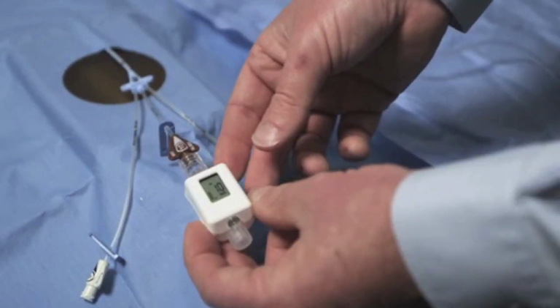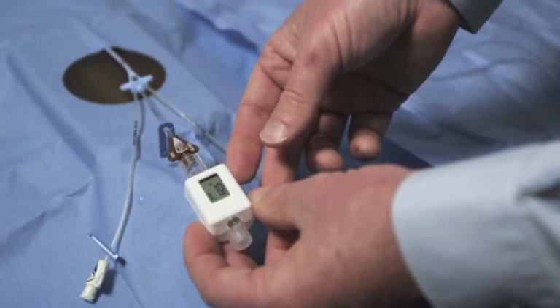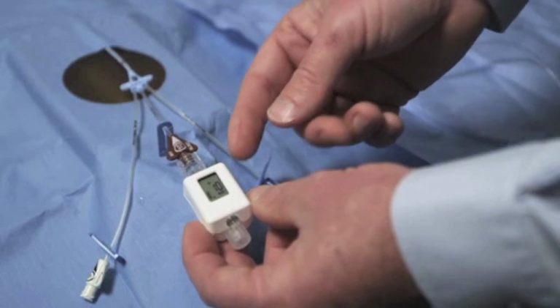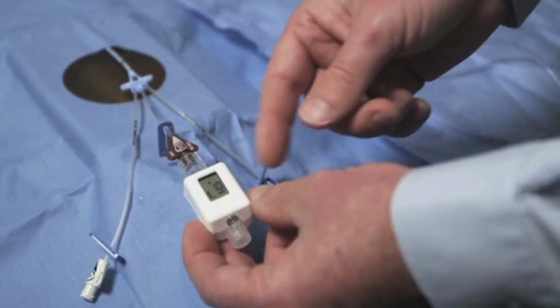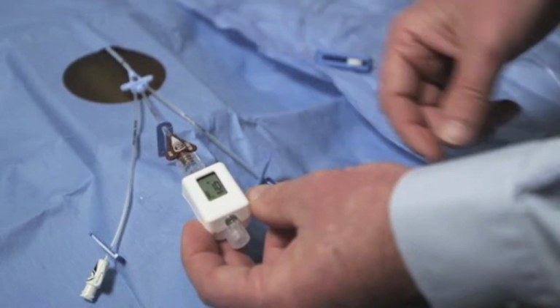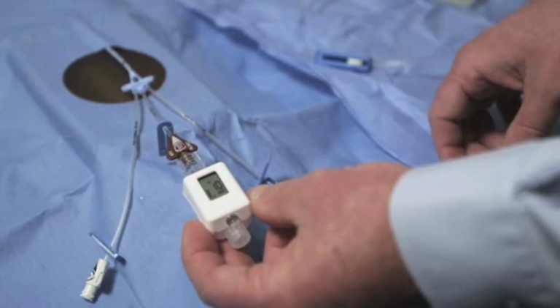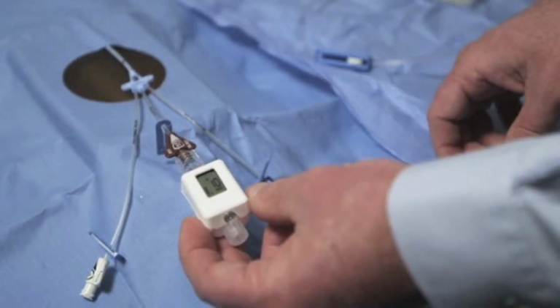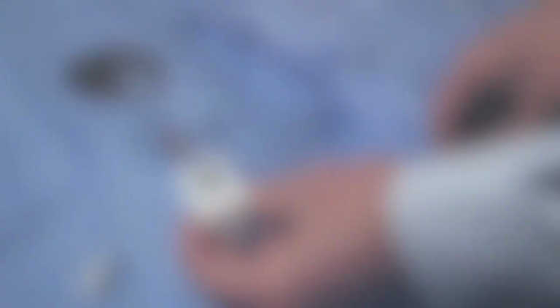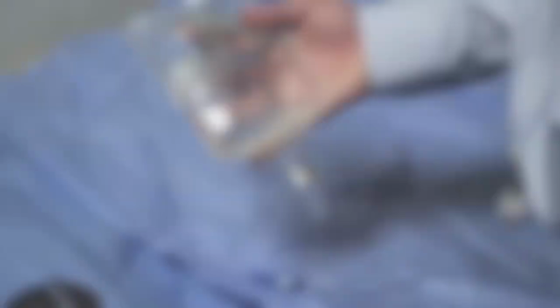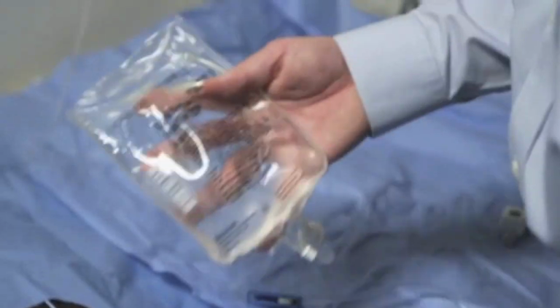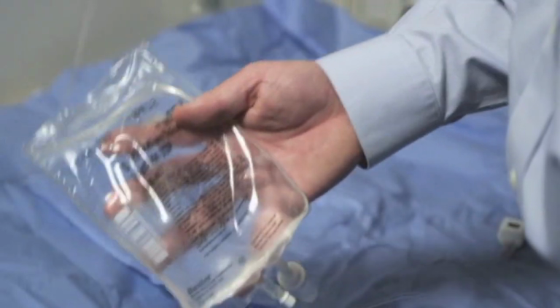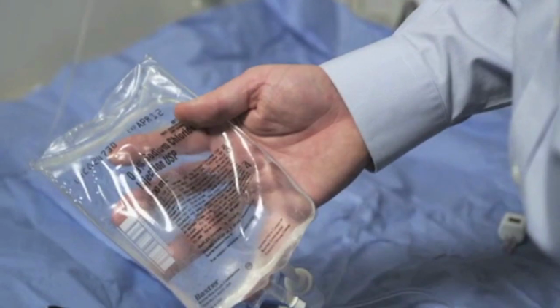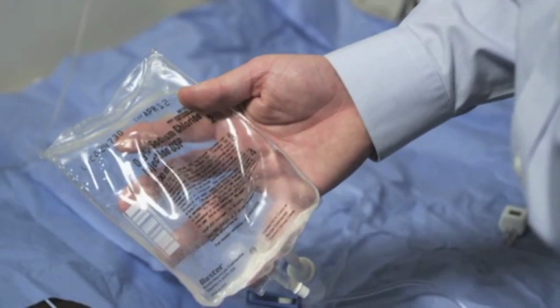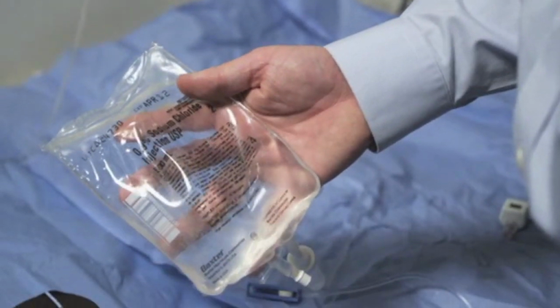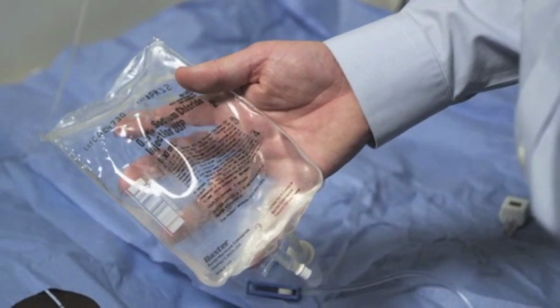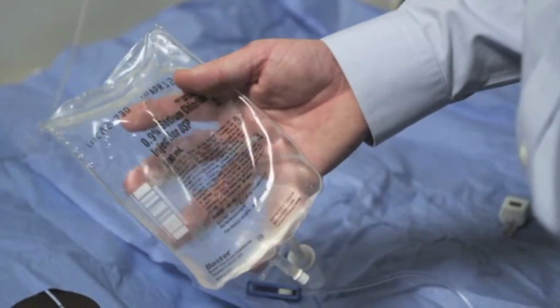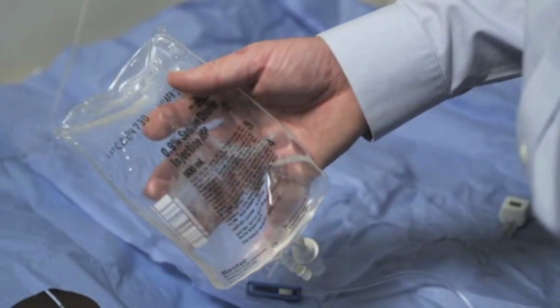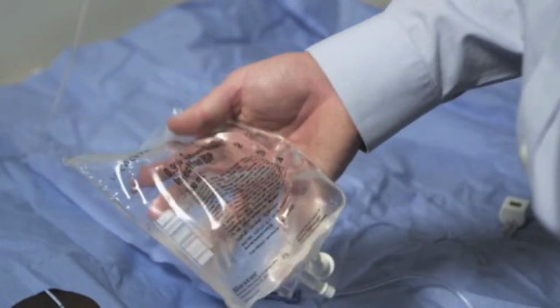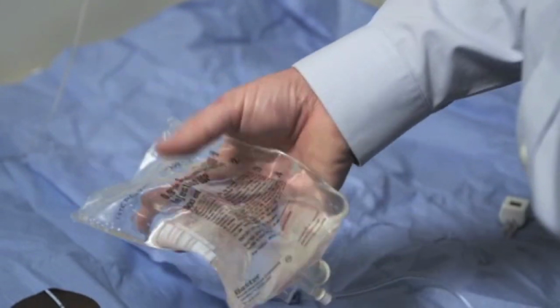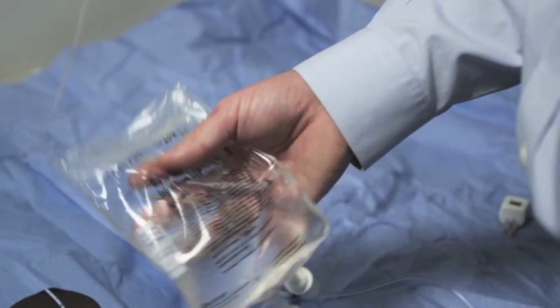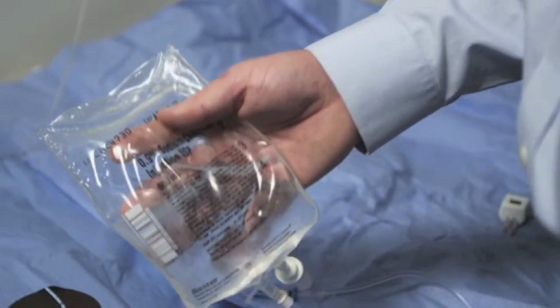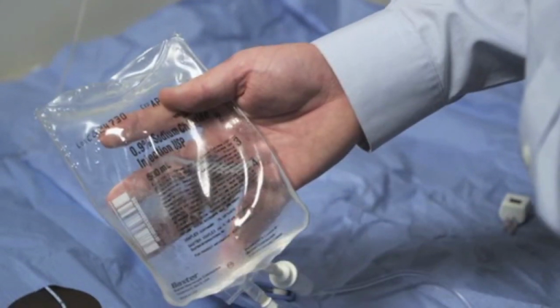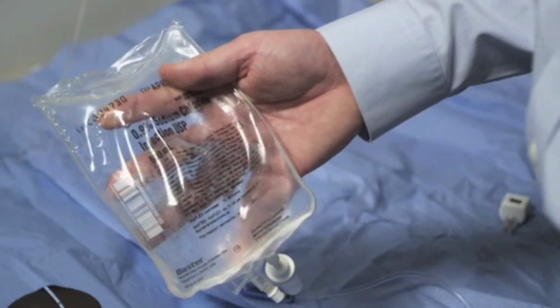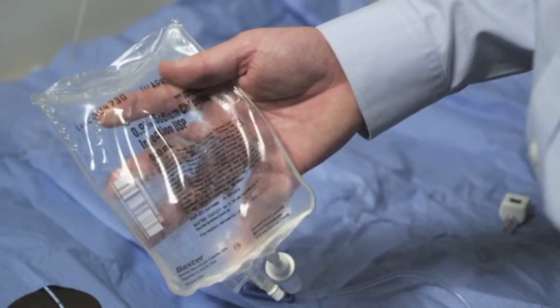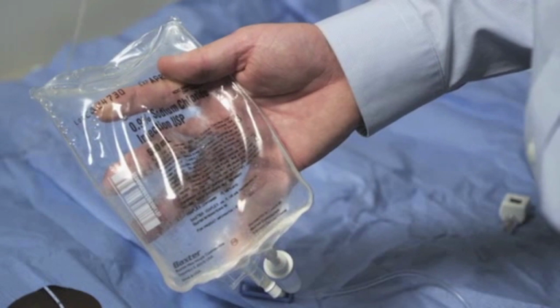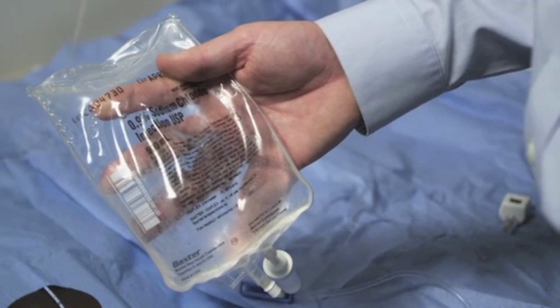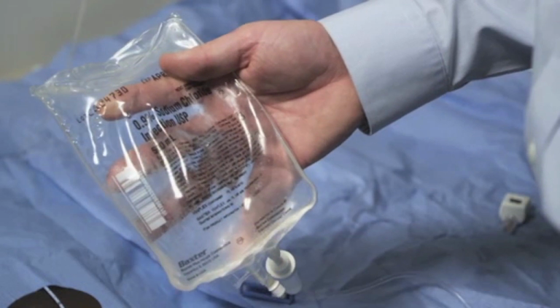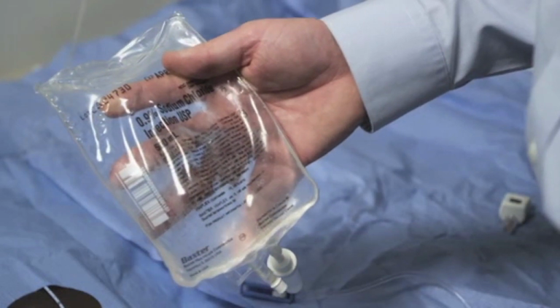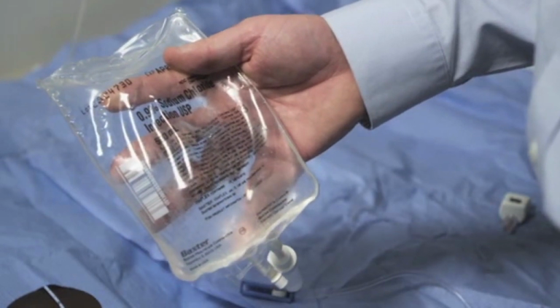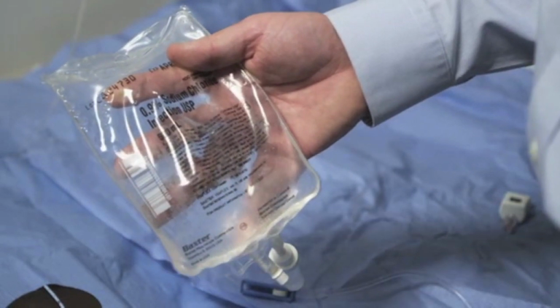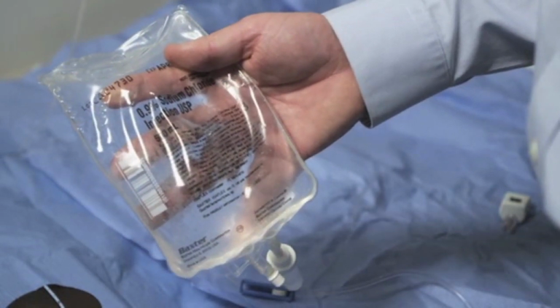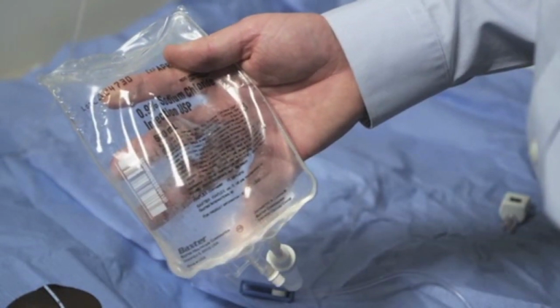For longer-term monitoring, we suggest infusing fluid directly through the device to prevent thrombus from forming at the end of the catheter.